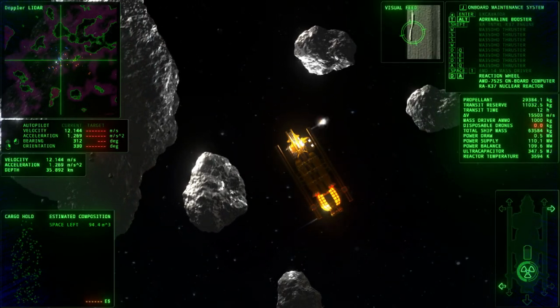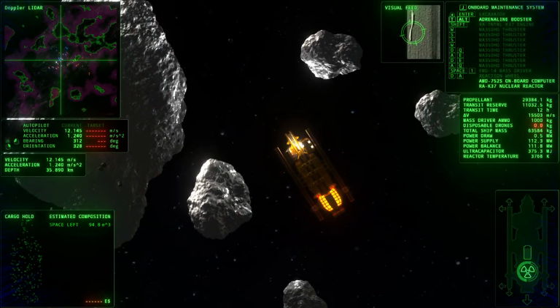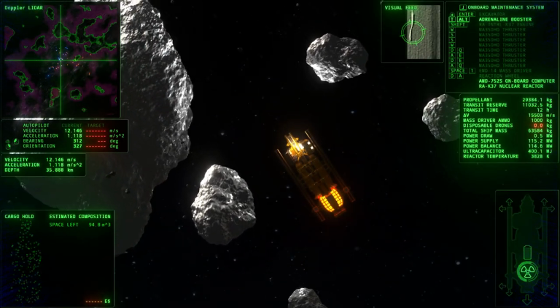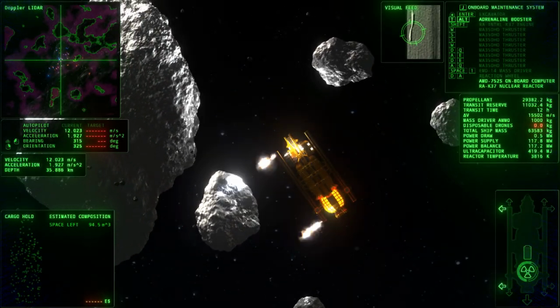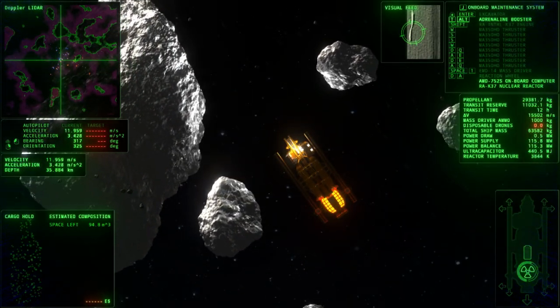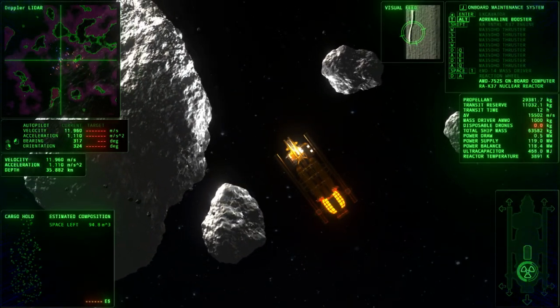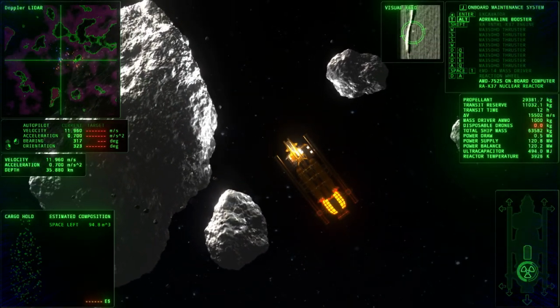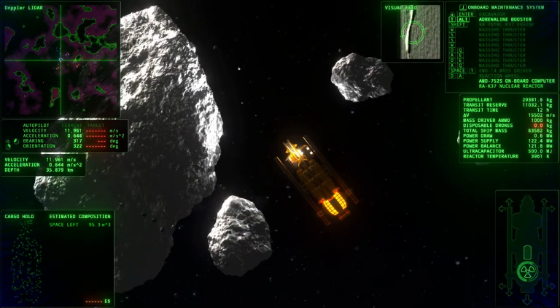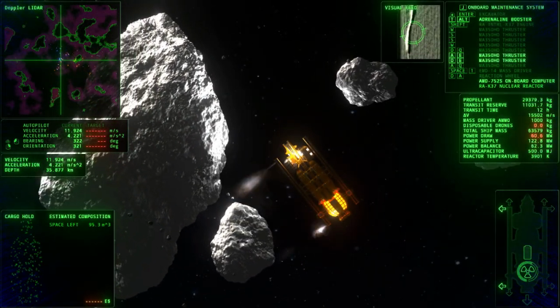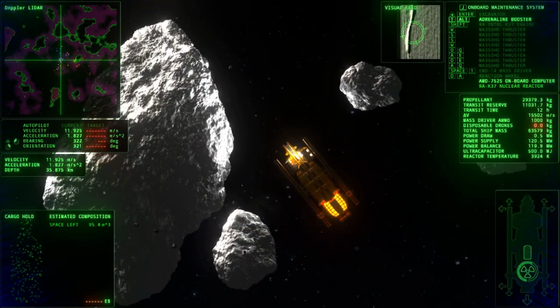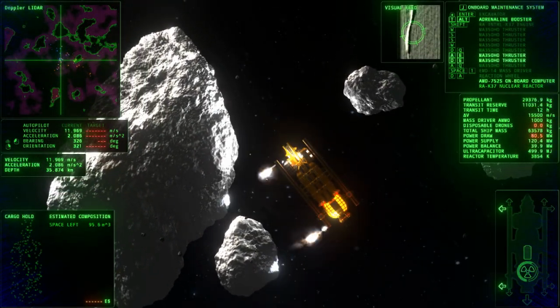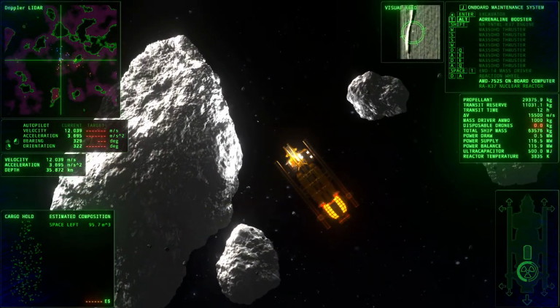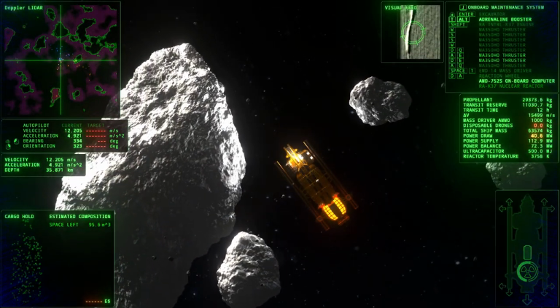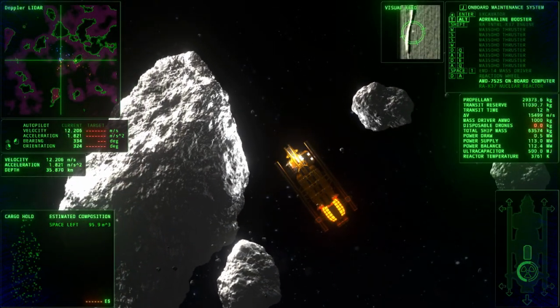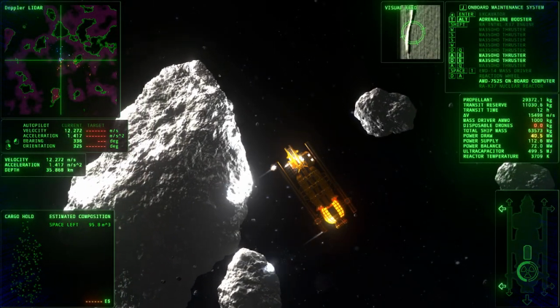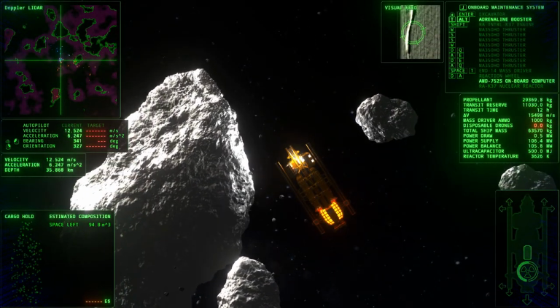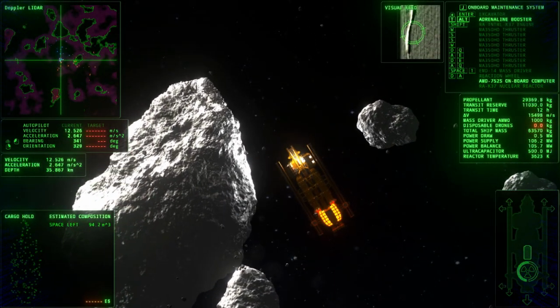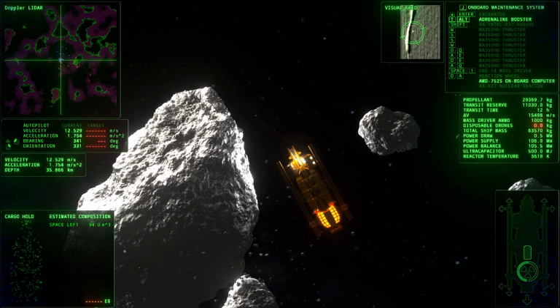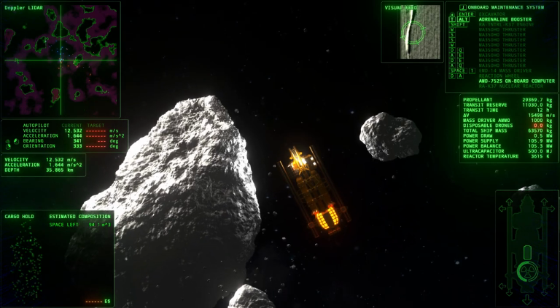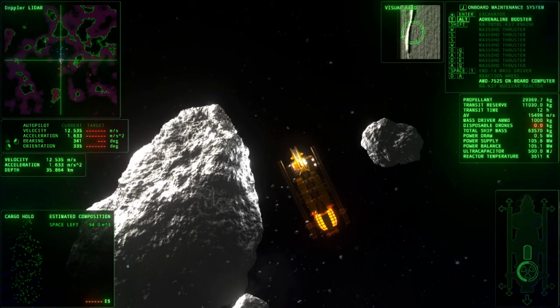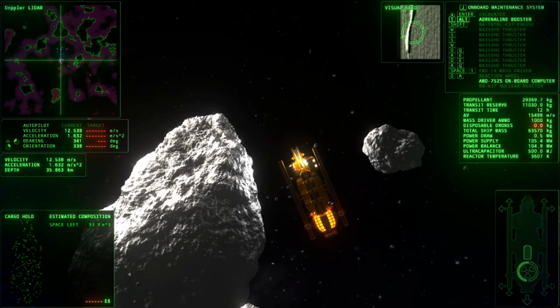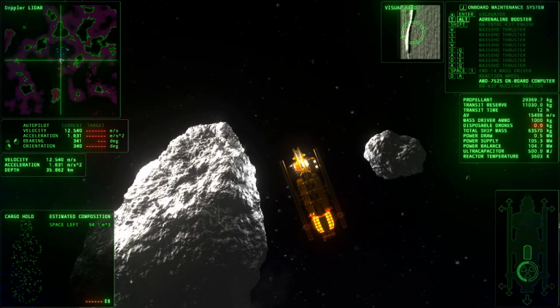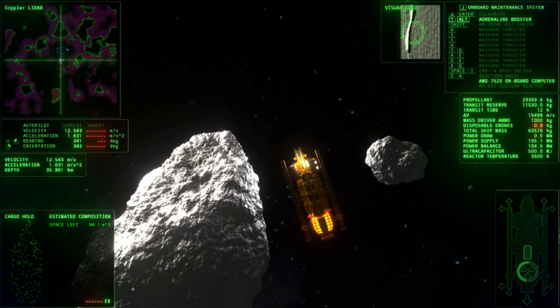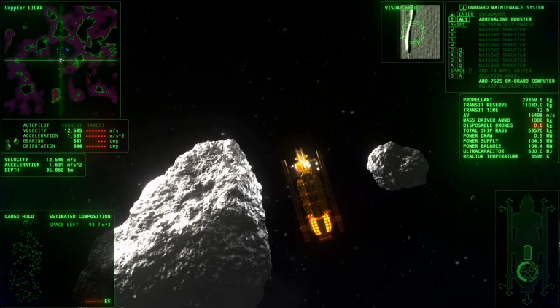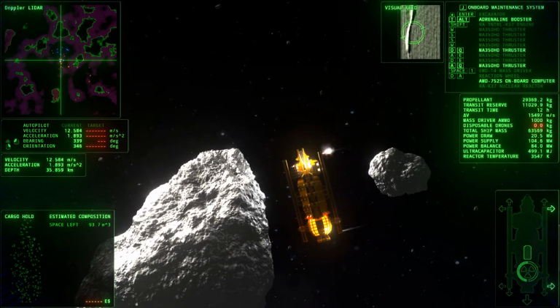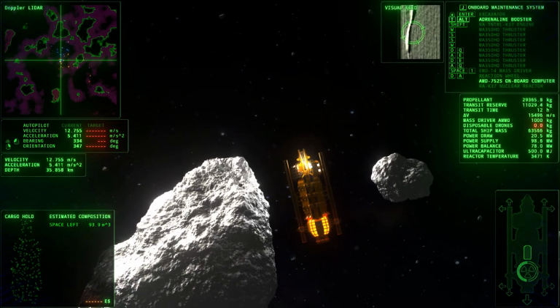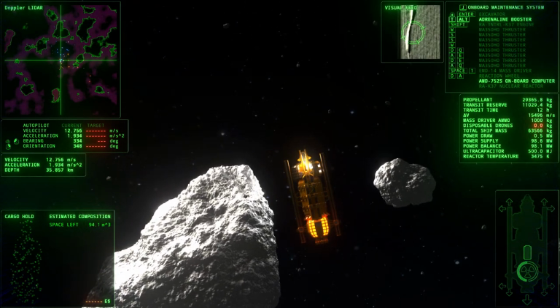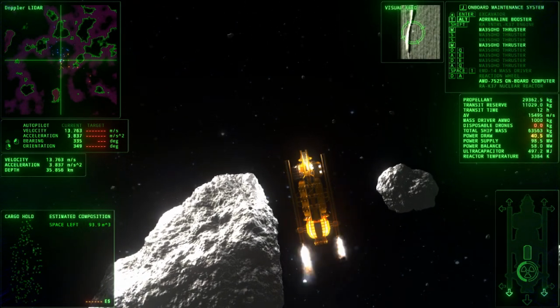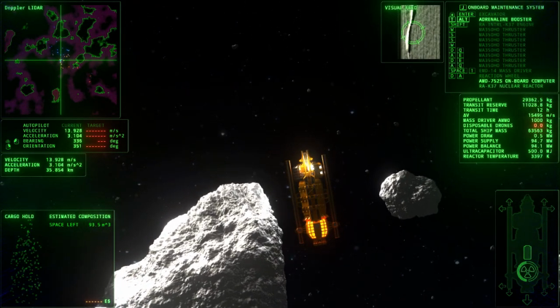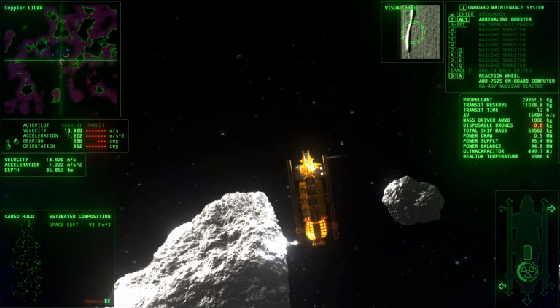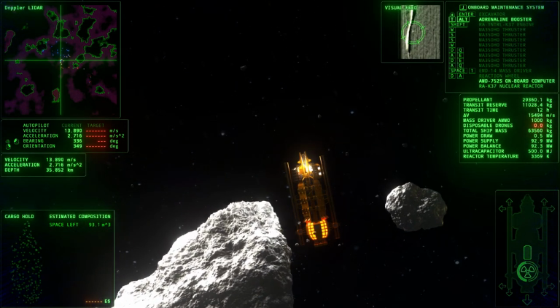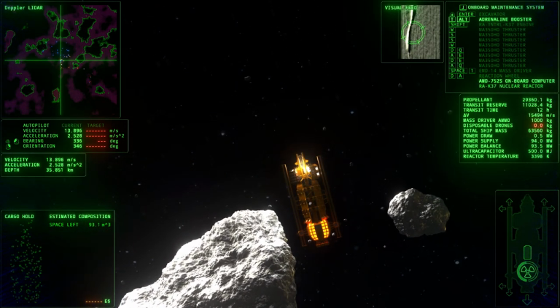Saturn's rings are the only place in our solar system that actually looks like the asteroid belt from popular science fiction movies.